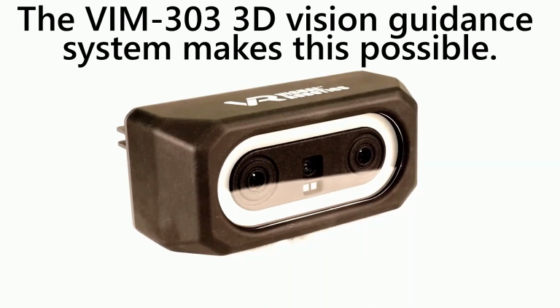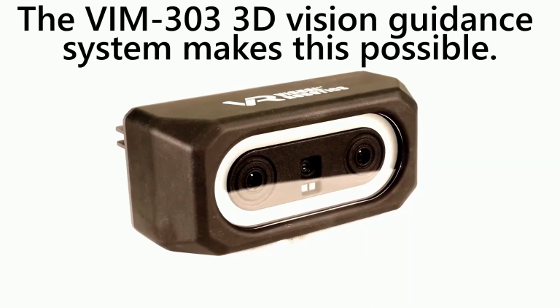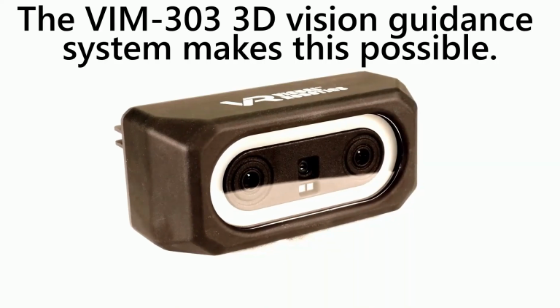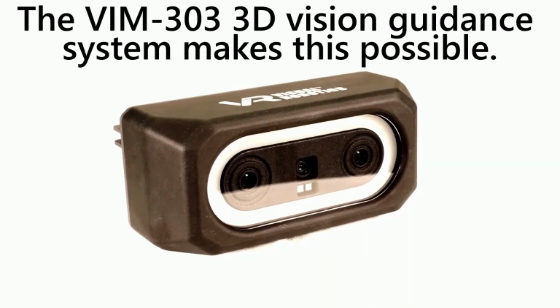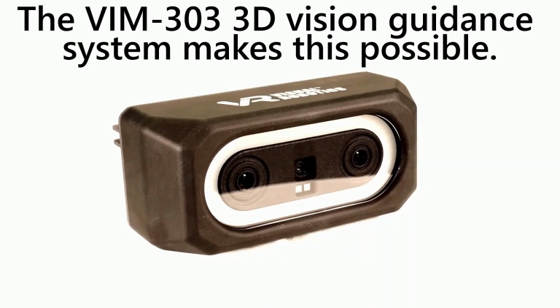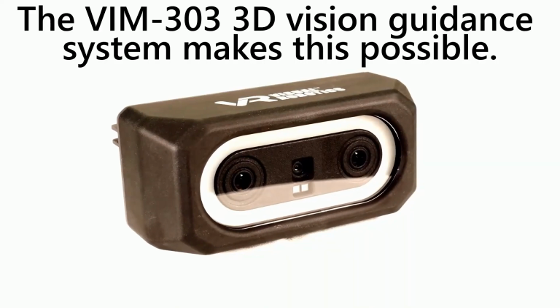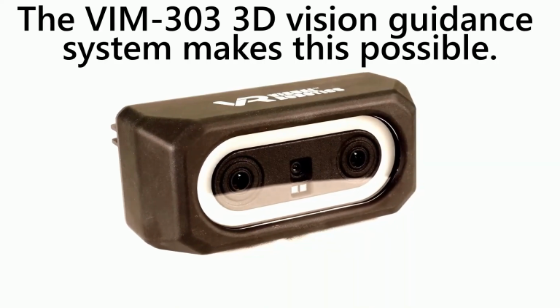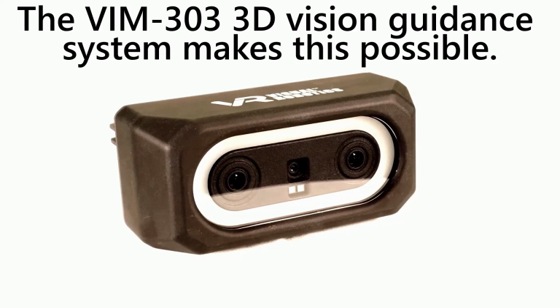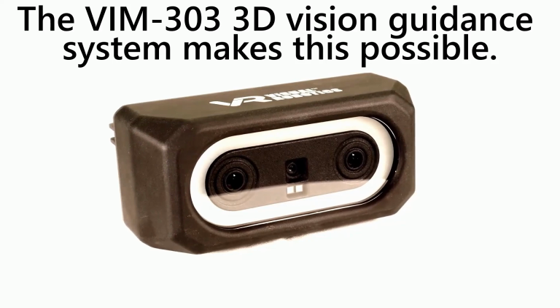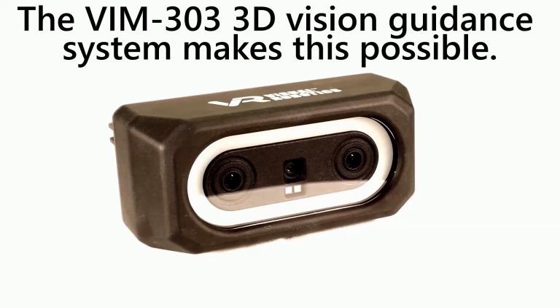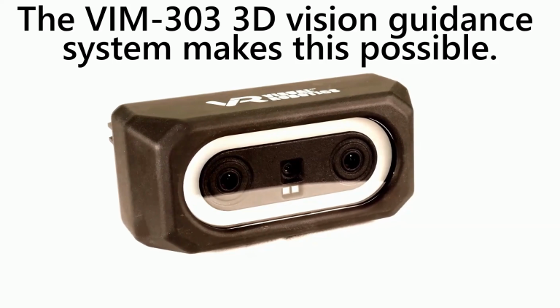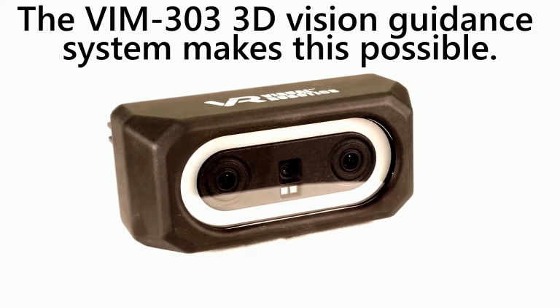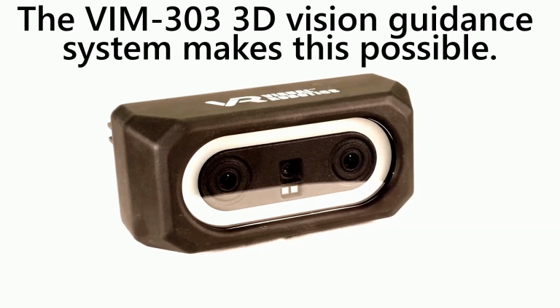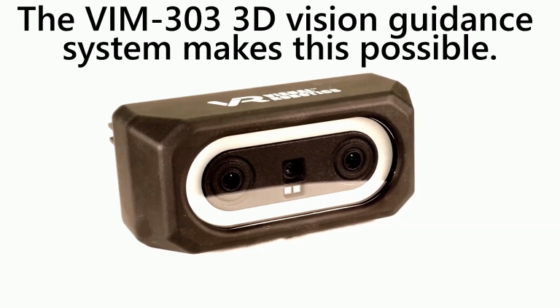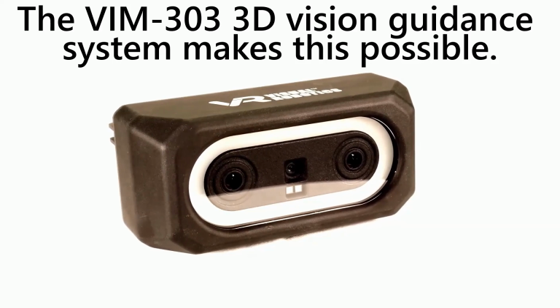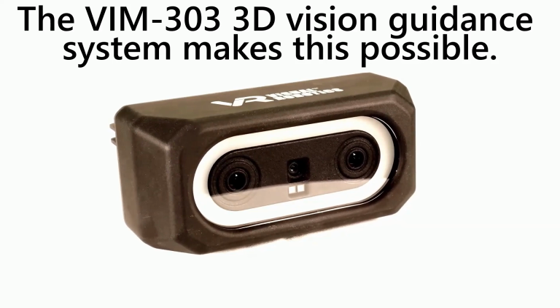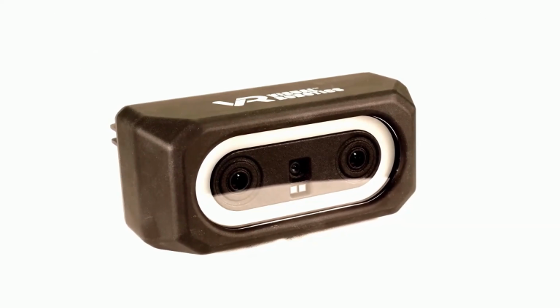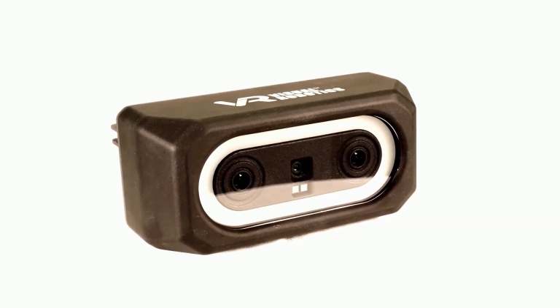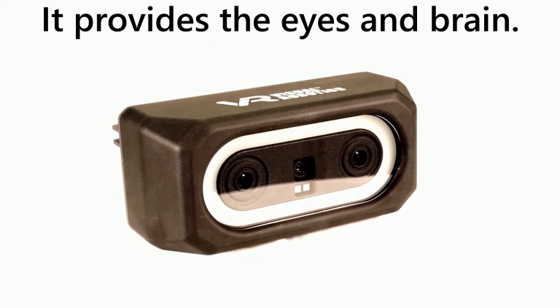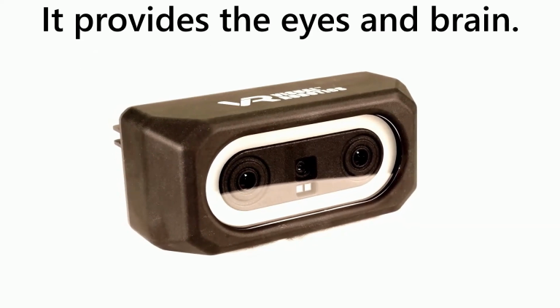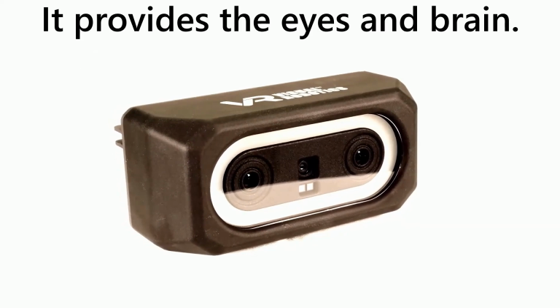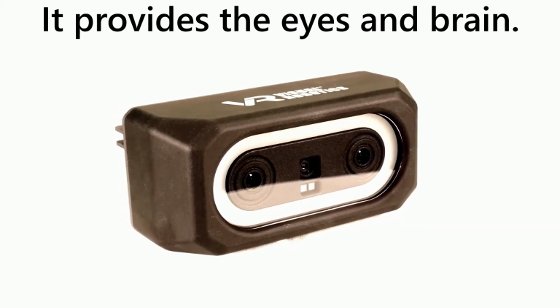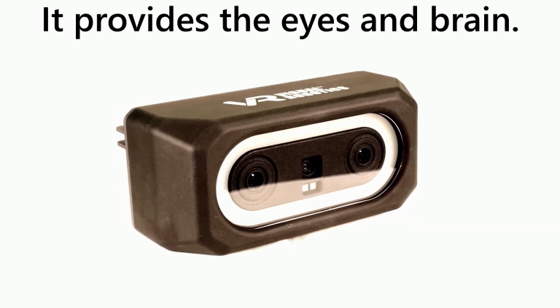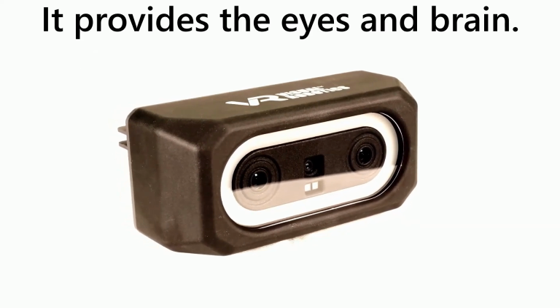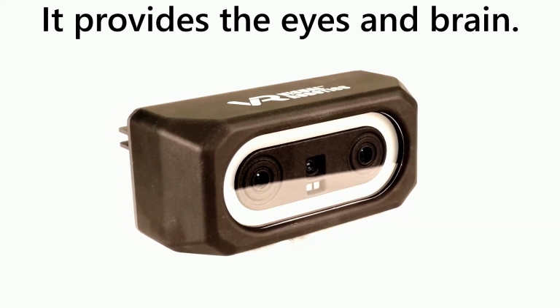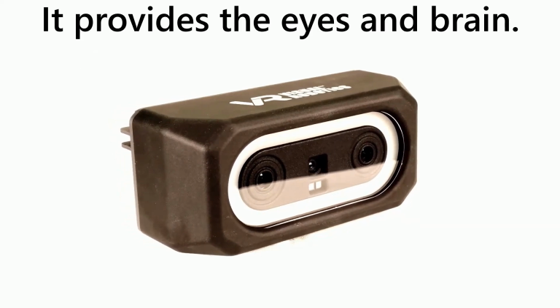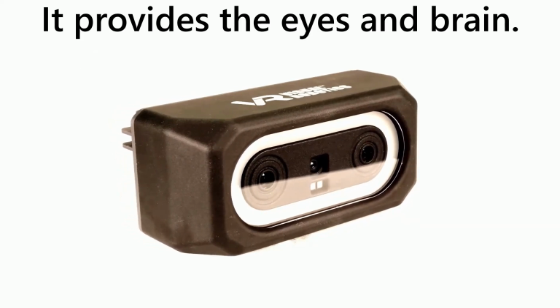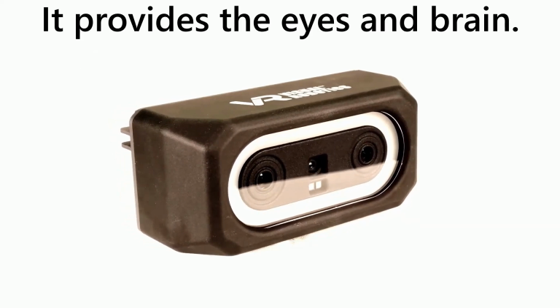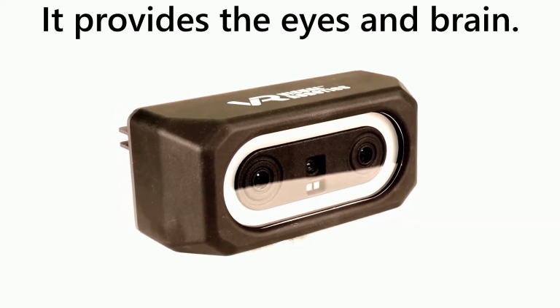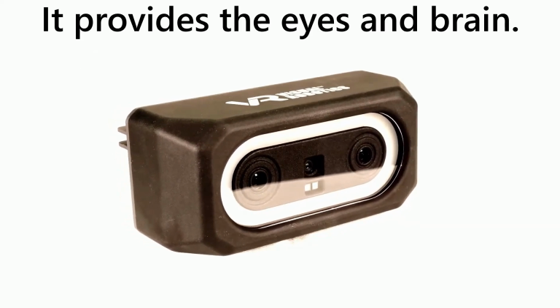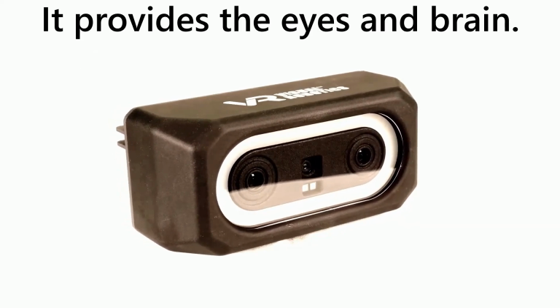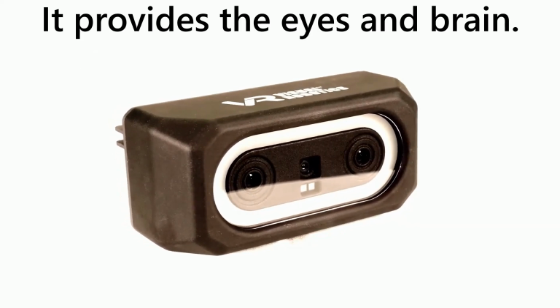The VIM 303 3D Vision Guidance System makes this possible. It provides the eyes and brain.